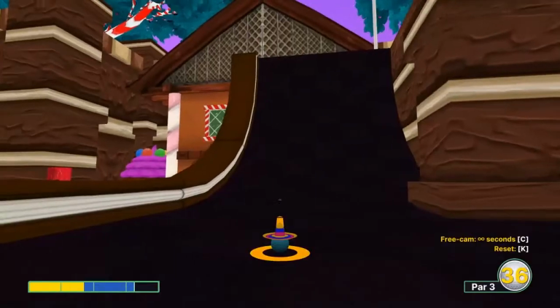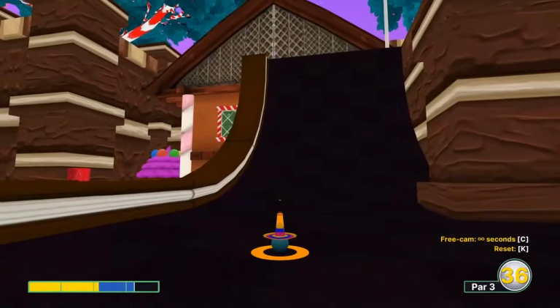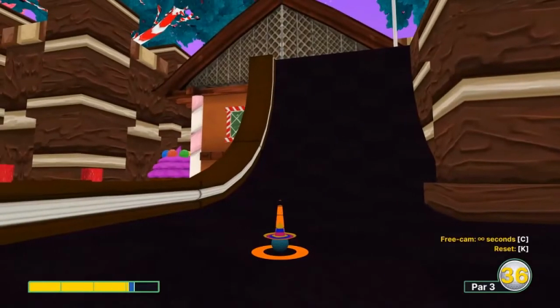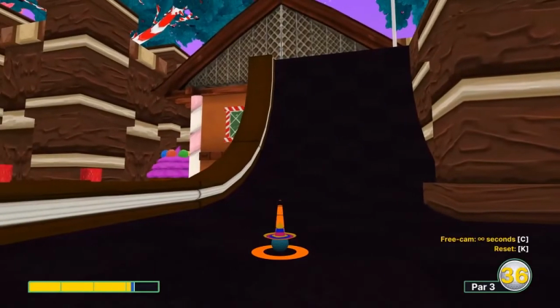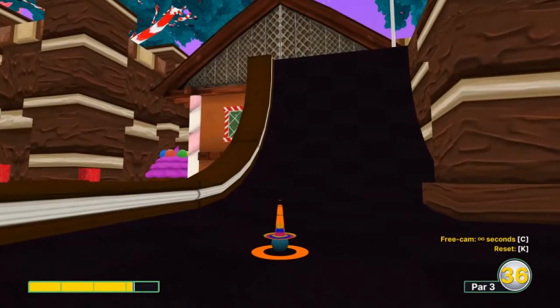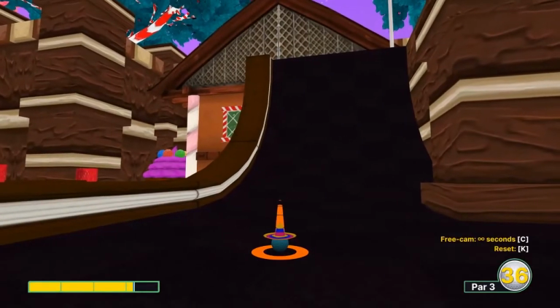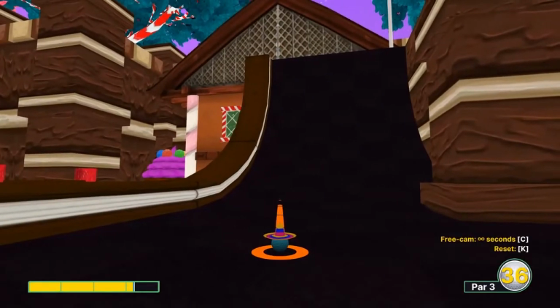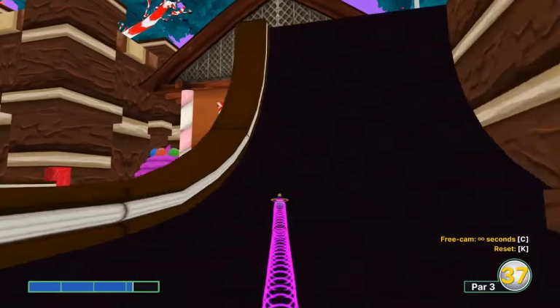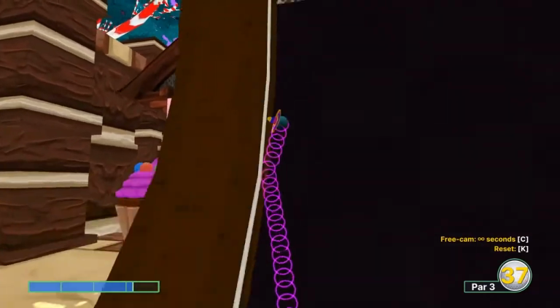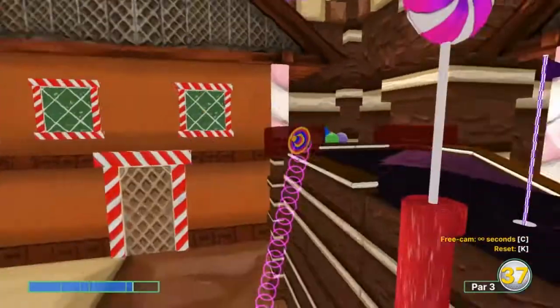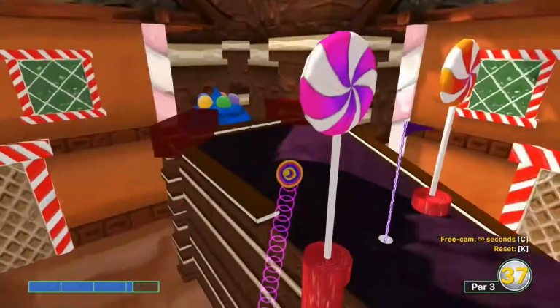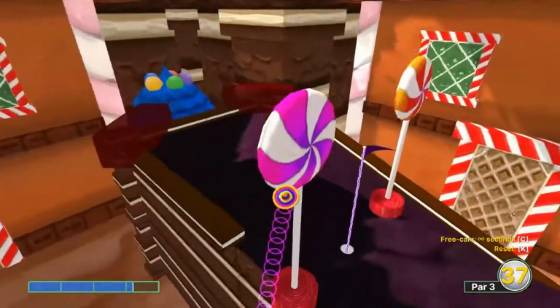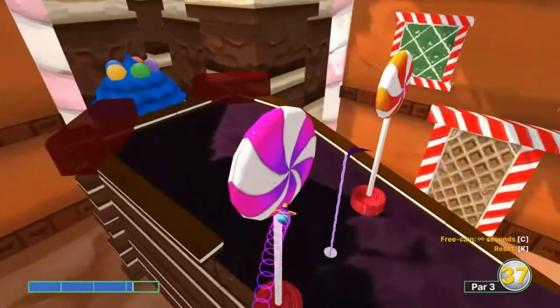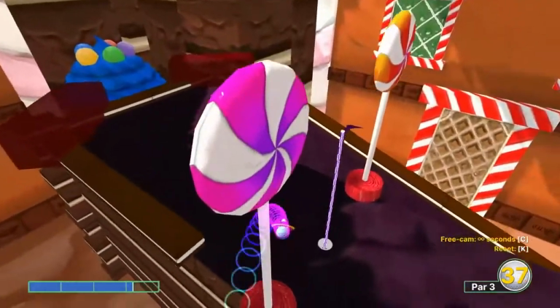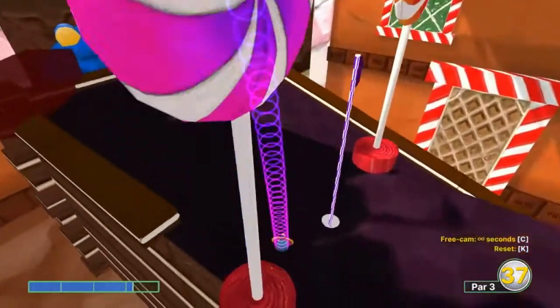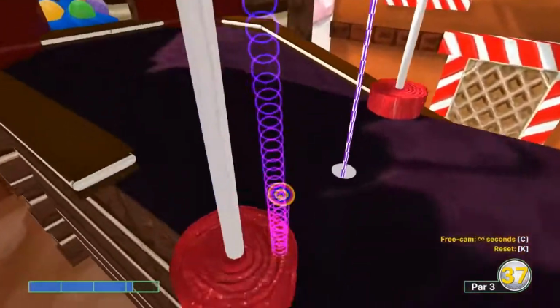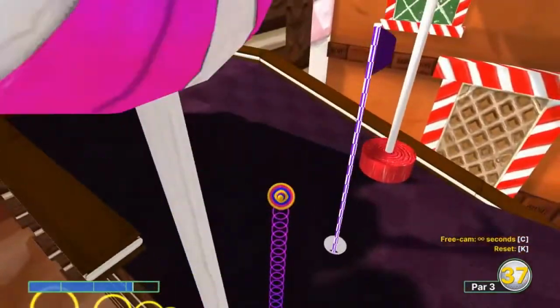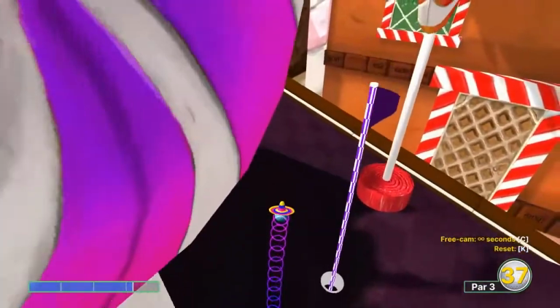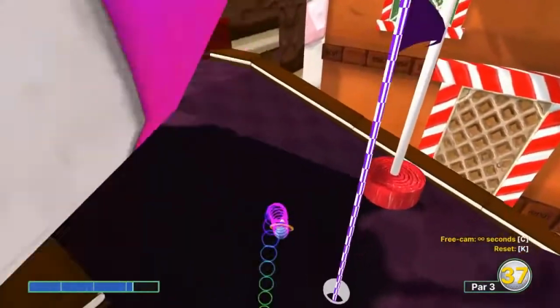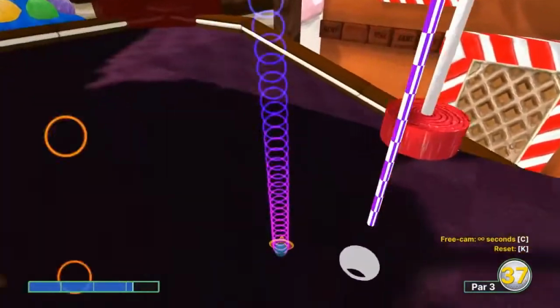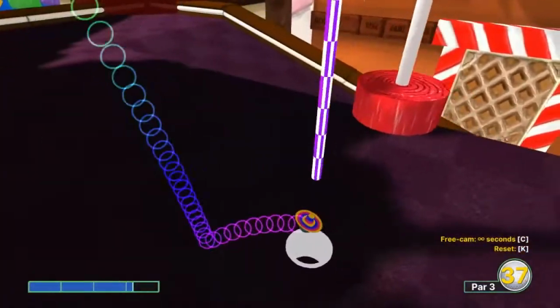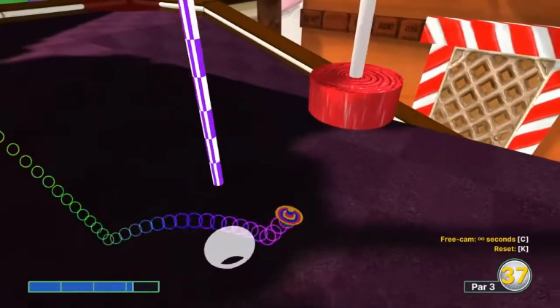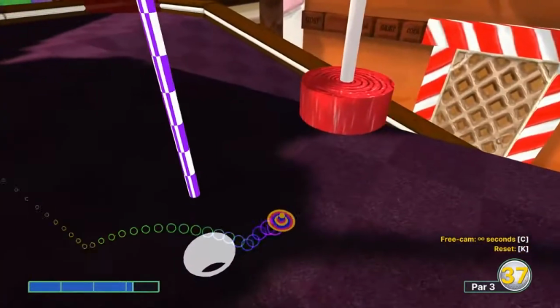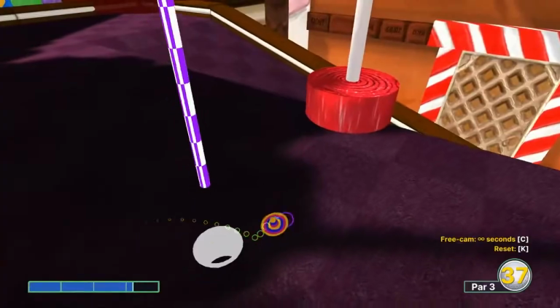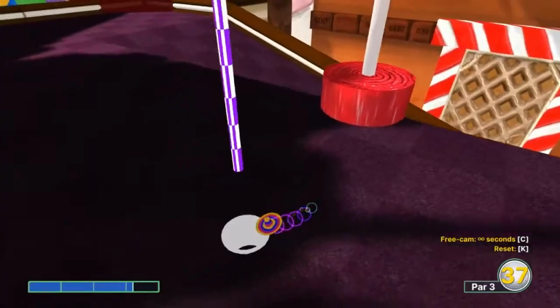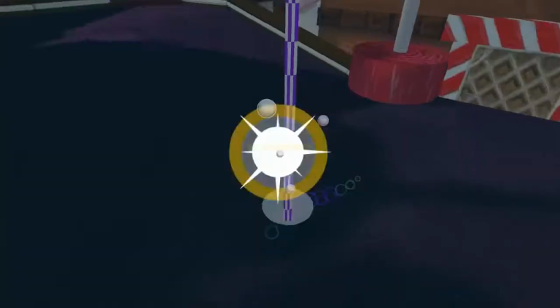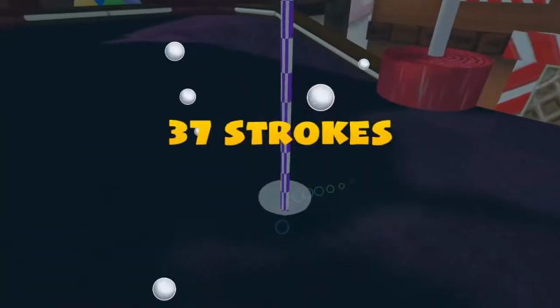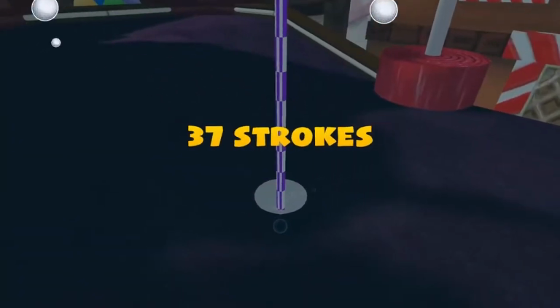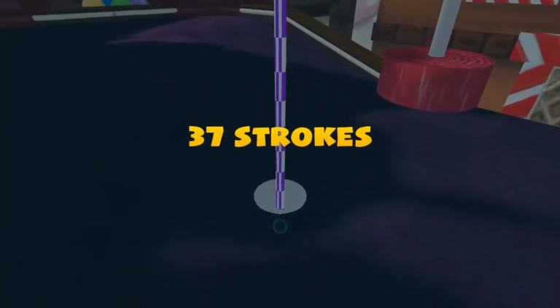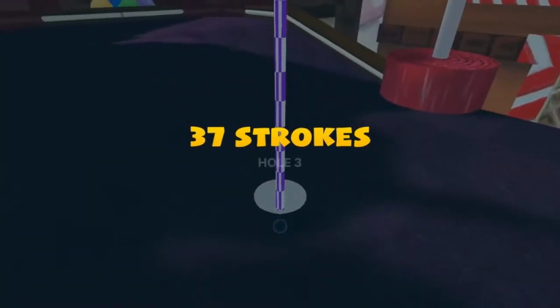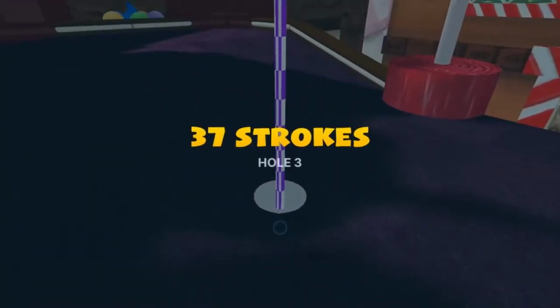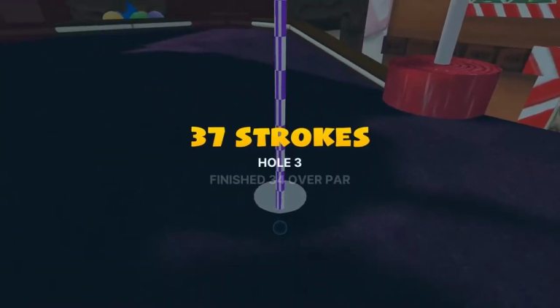Number three: 3.2 speed, aim at the top left edge of the ramp, for a hole-in-one.